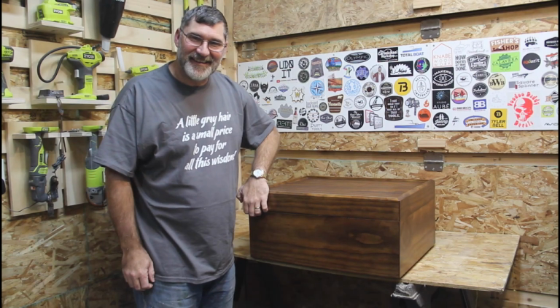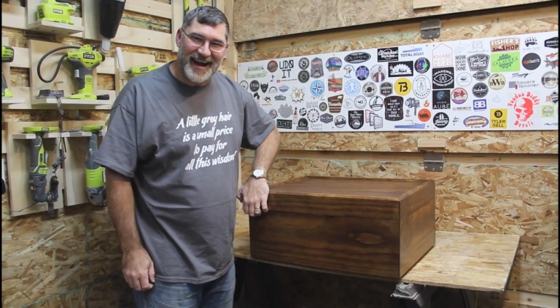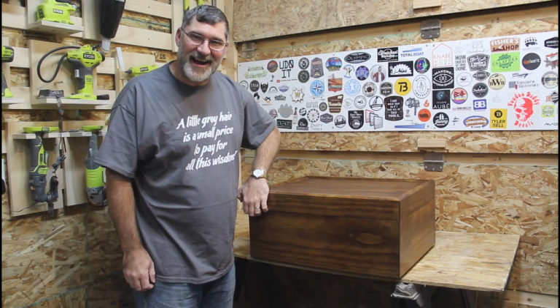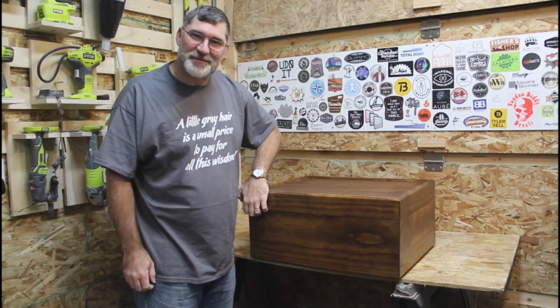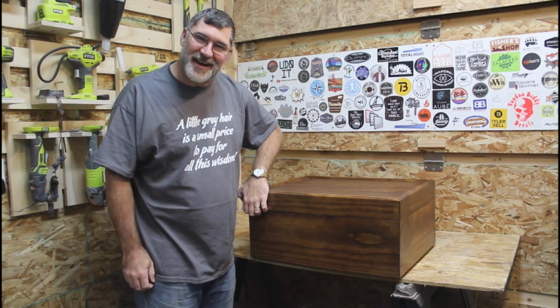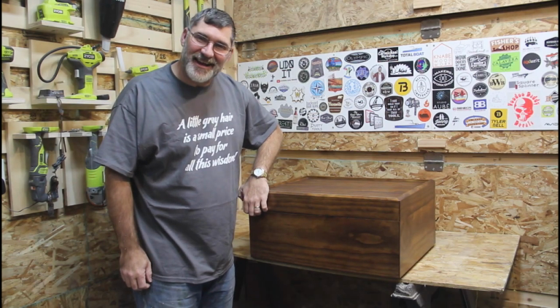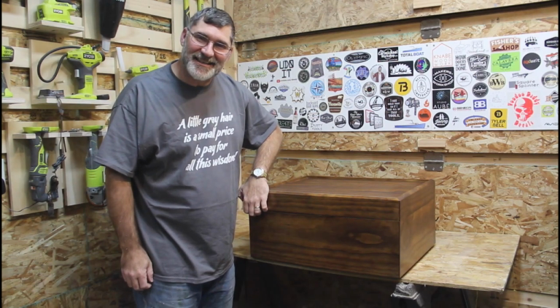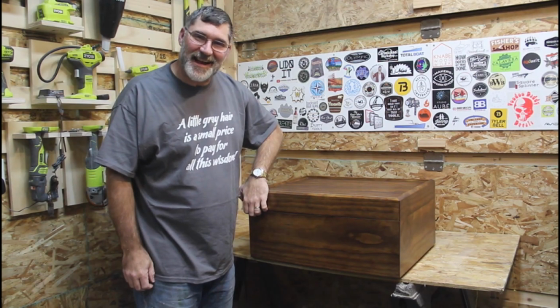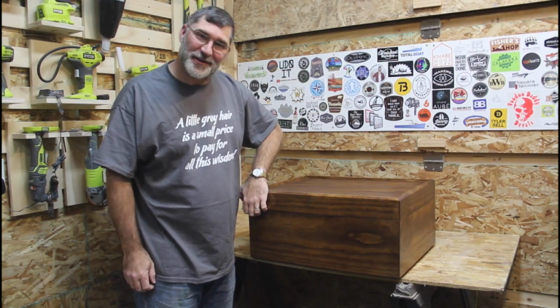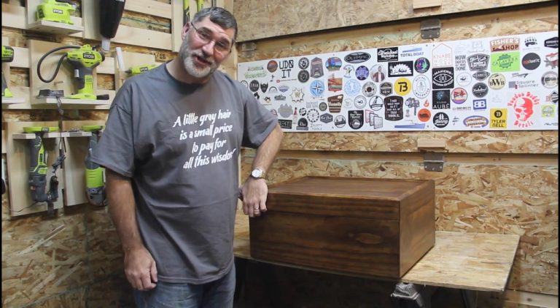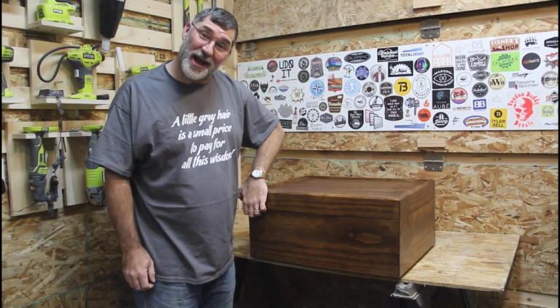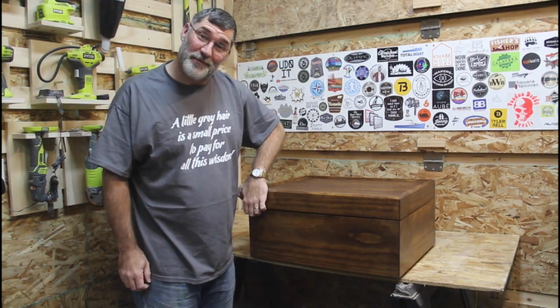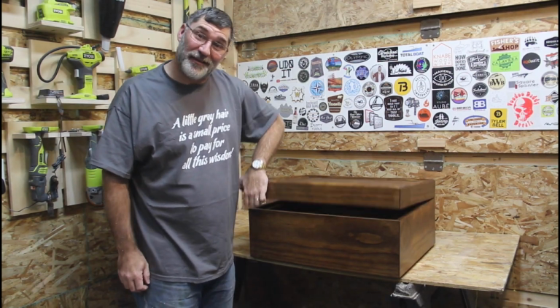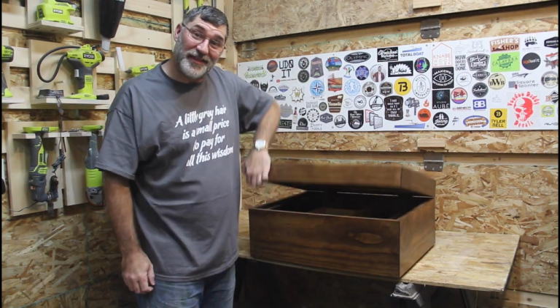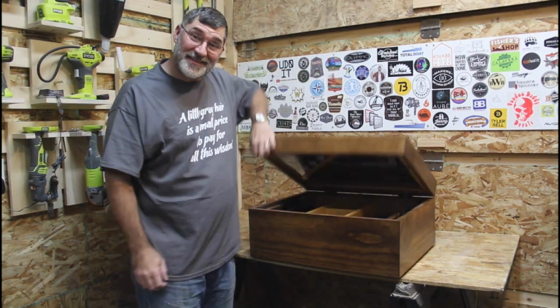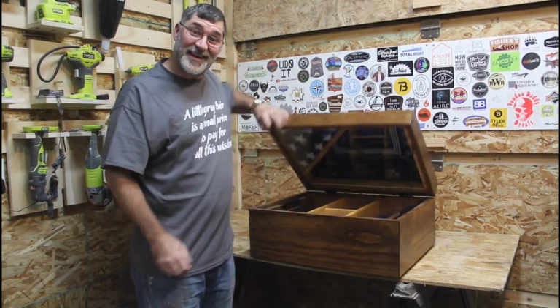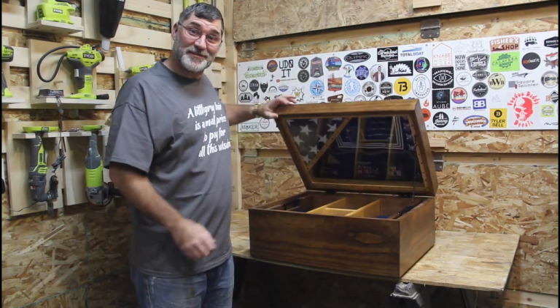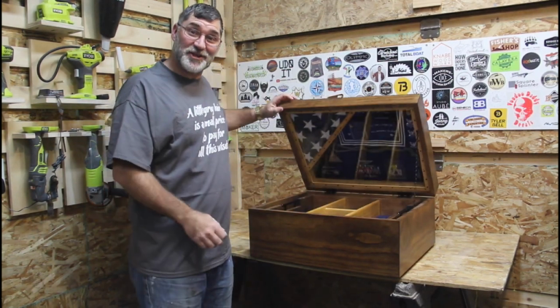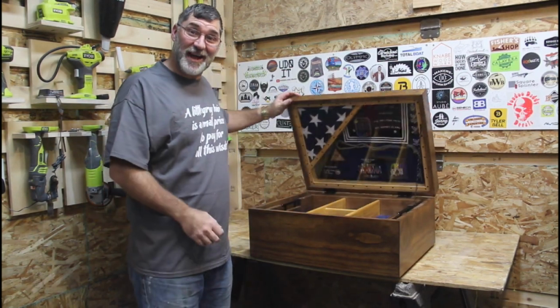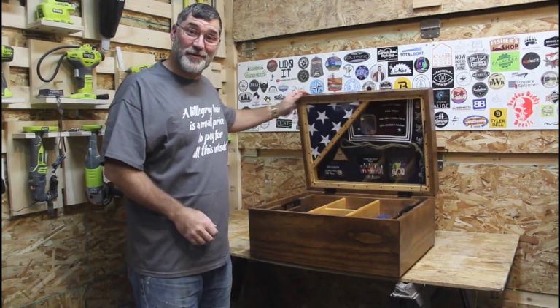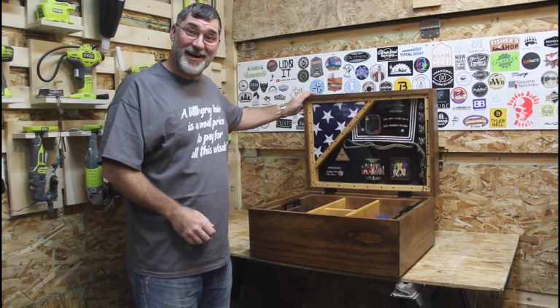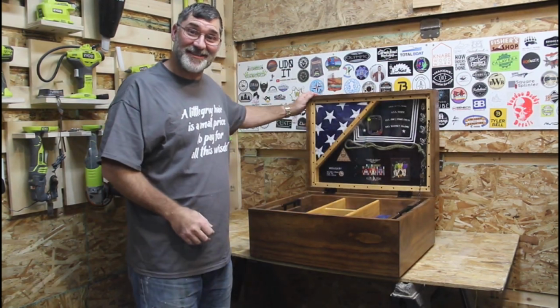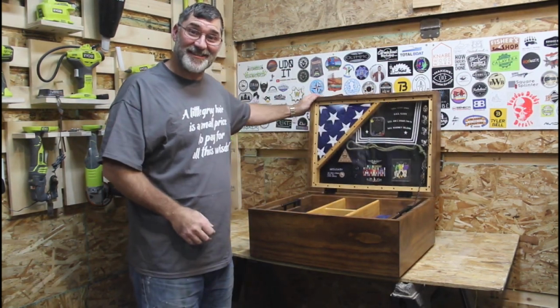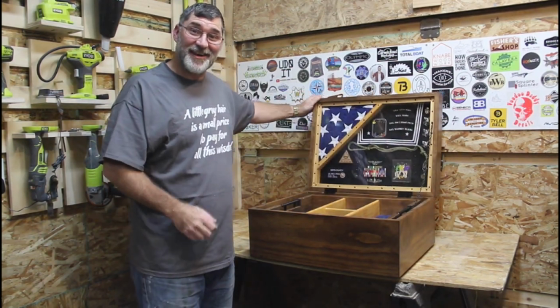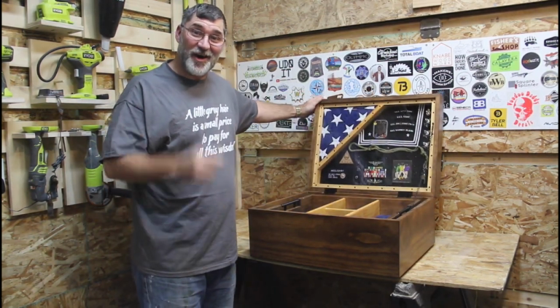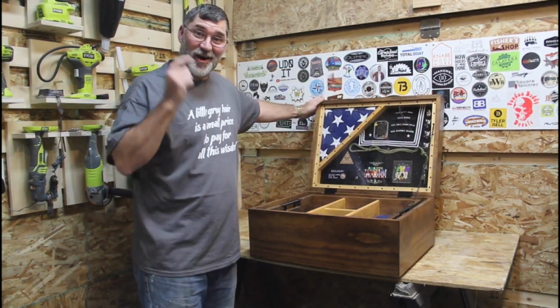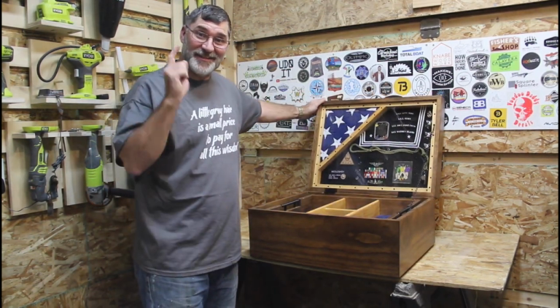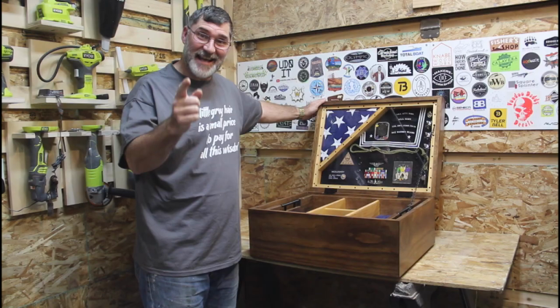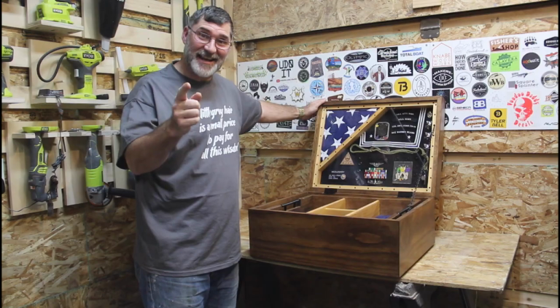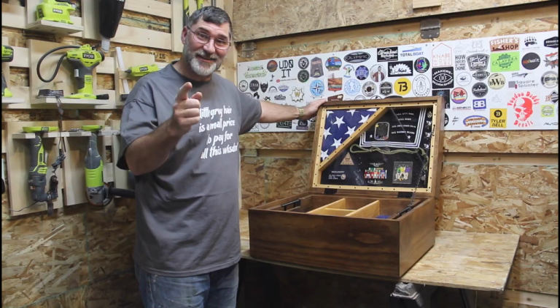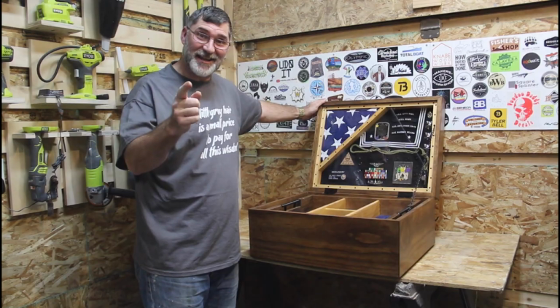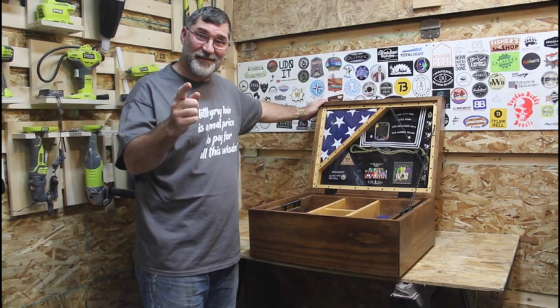Hi, I'm Scott and today I'm going to show you how to build this custom shadow box on Dad It Yourself.